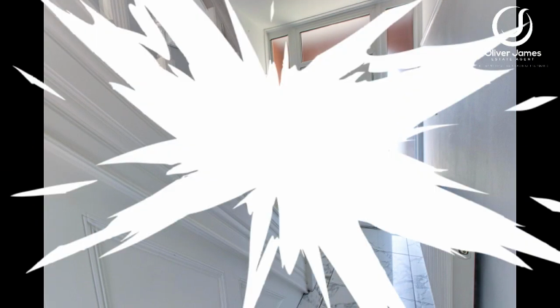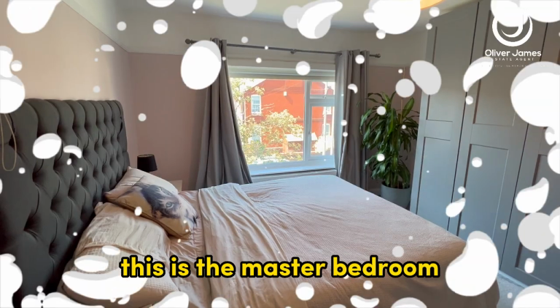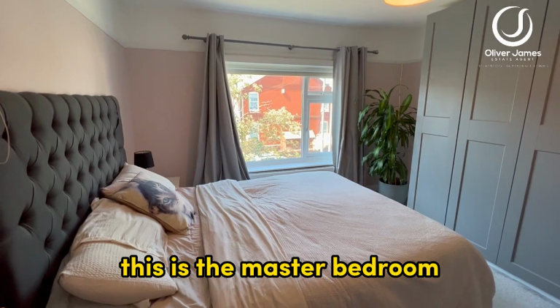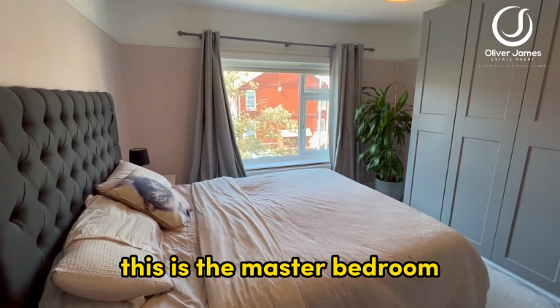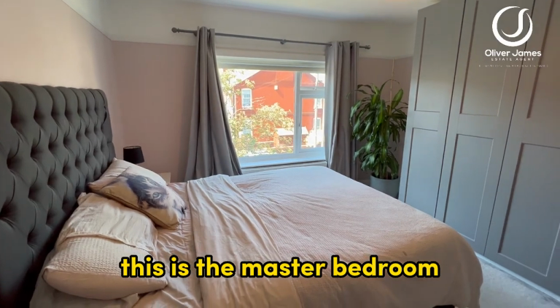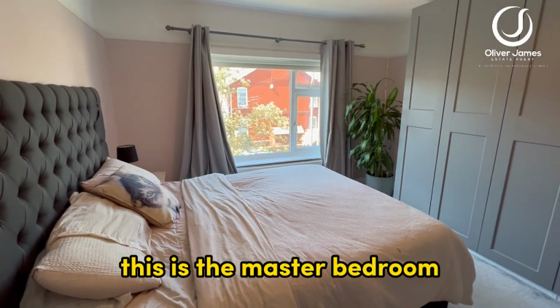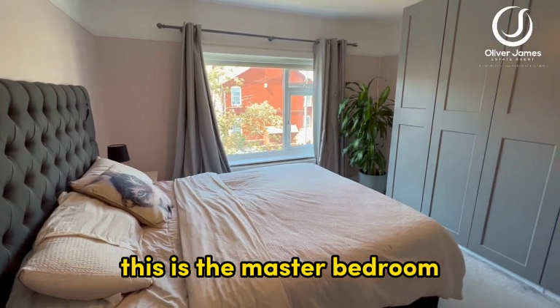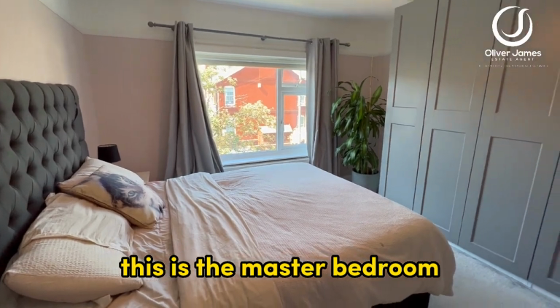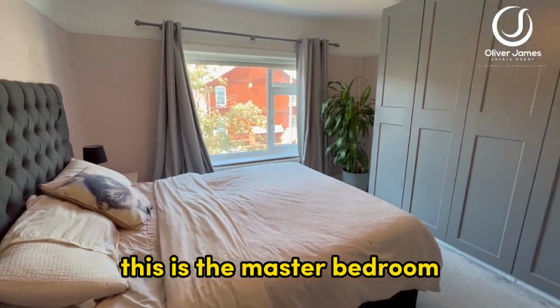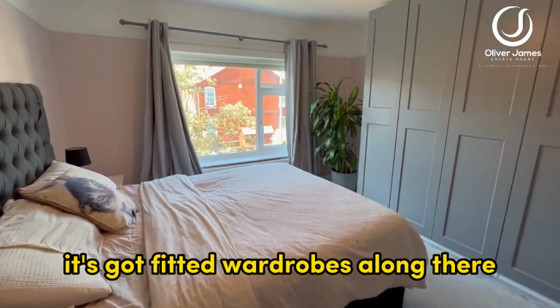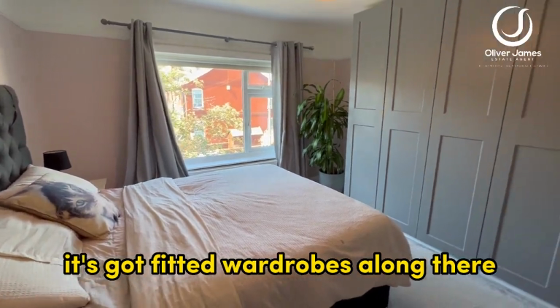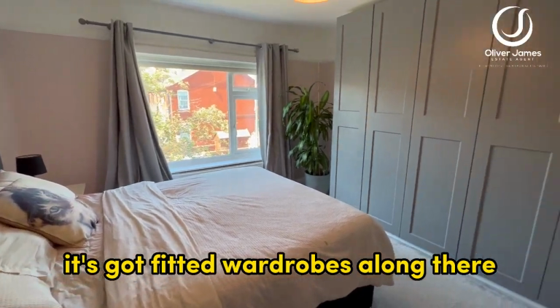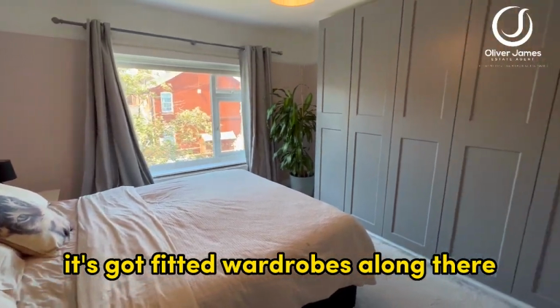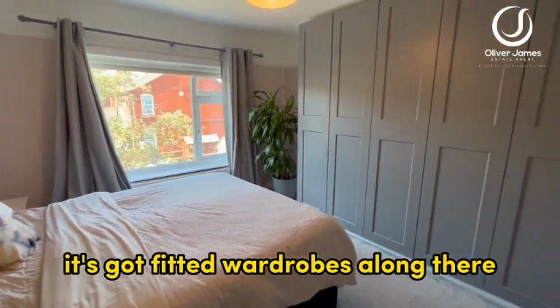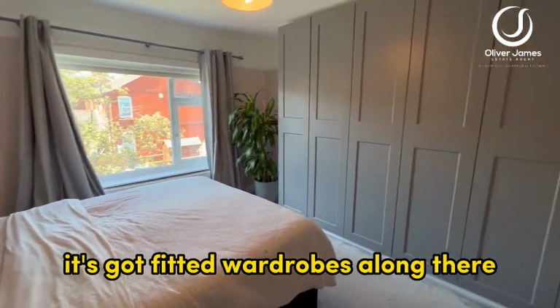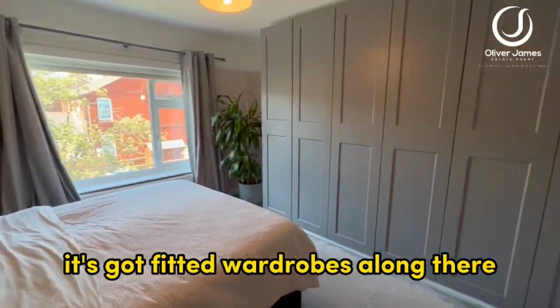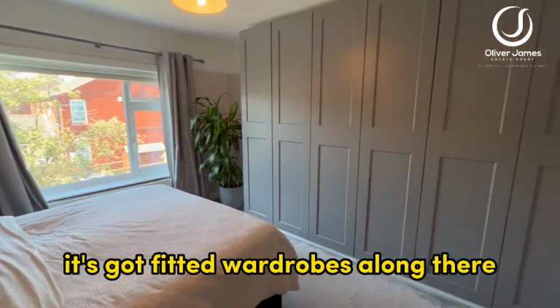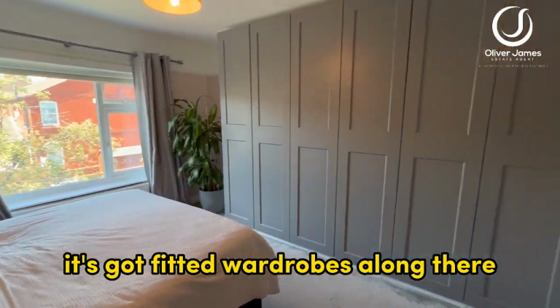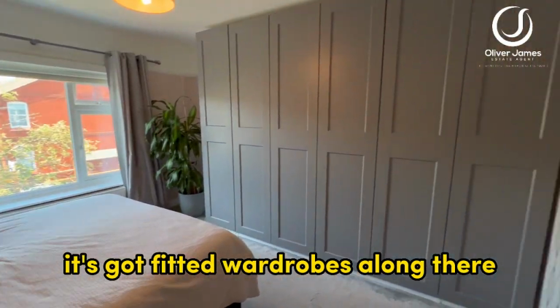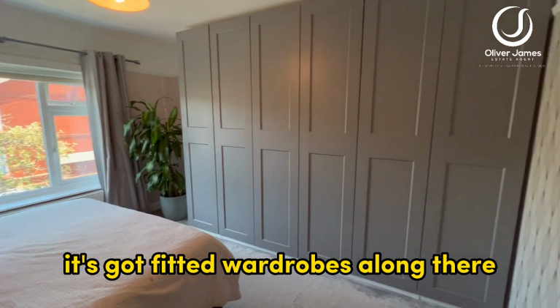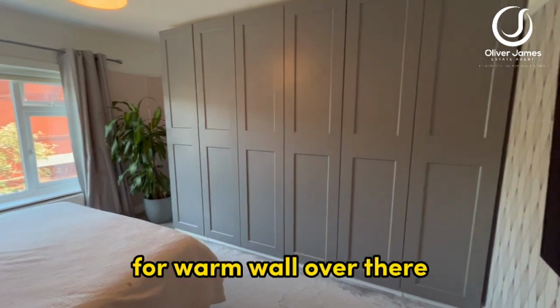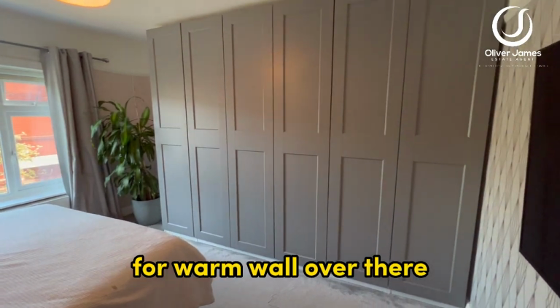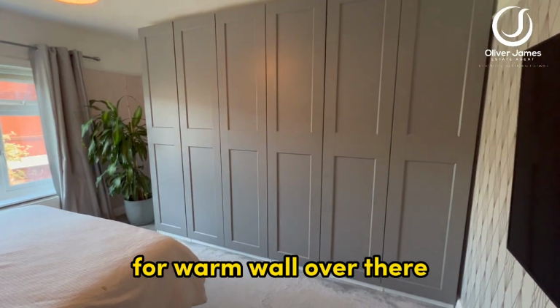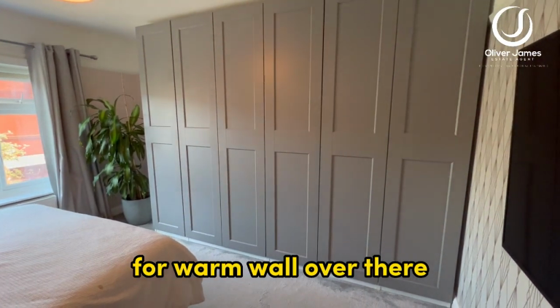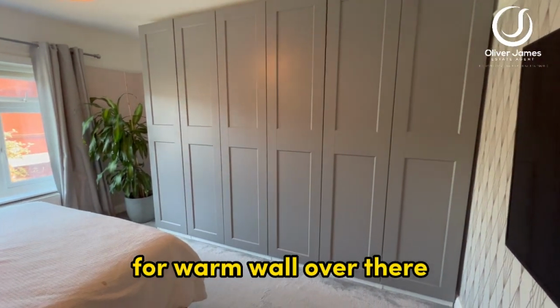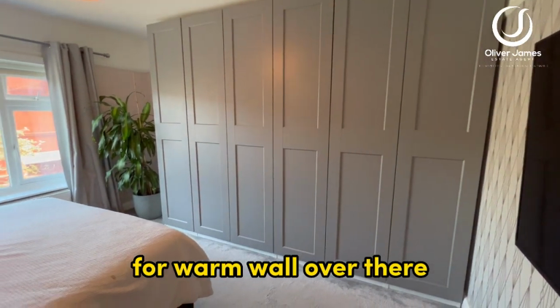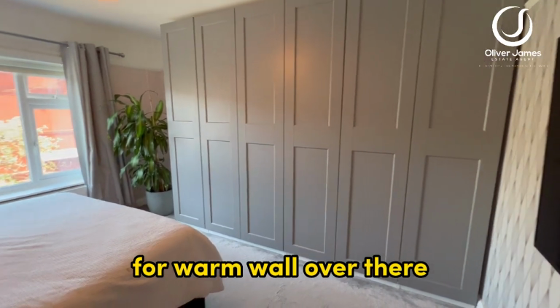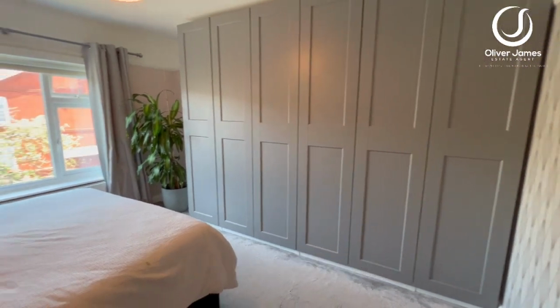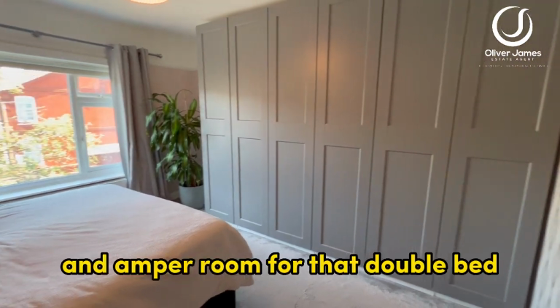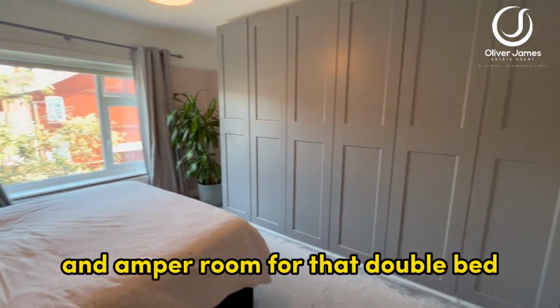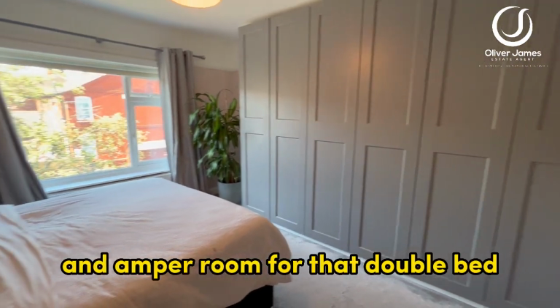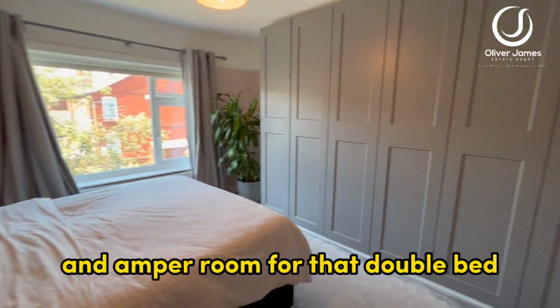This is the master bedroom. It's got fitted wardrobes running the full length of one wall, and ample room for a double bed.